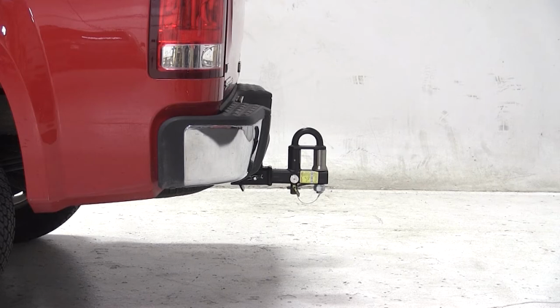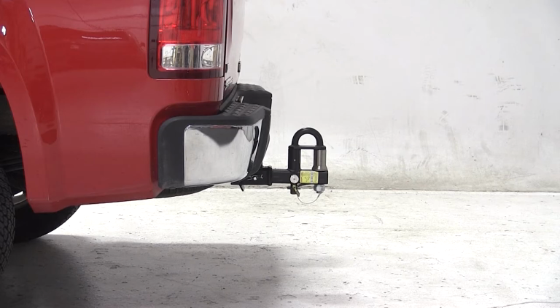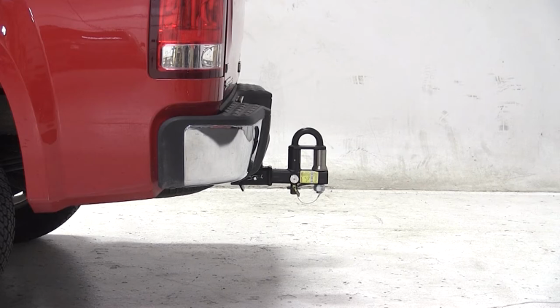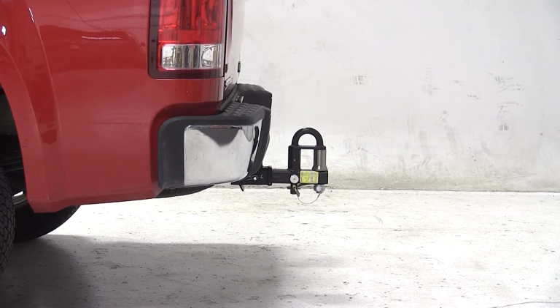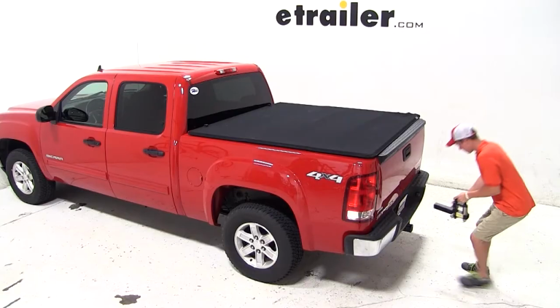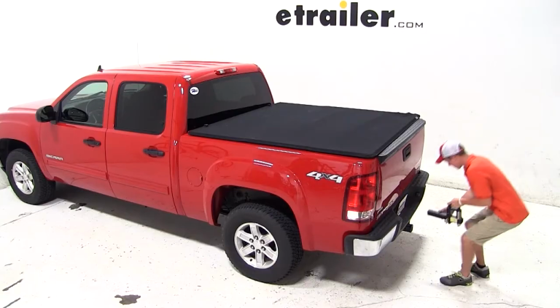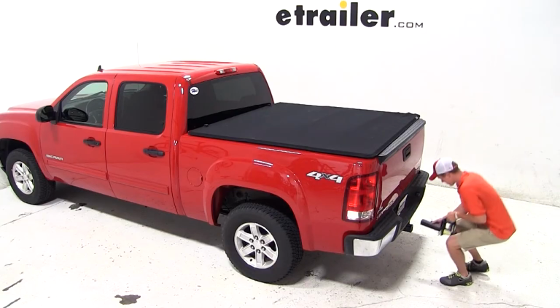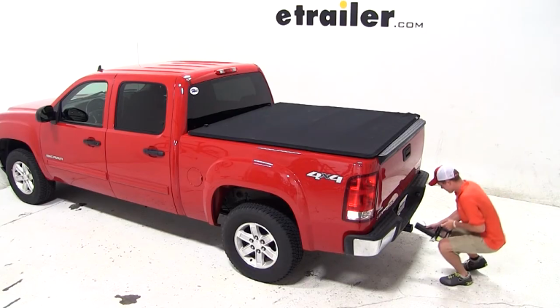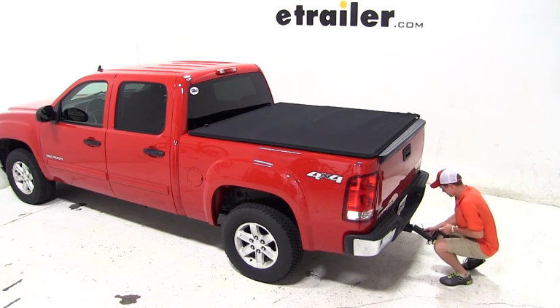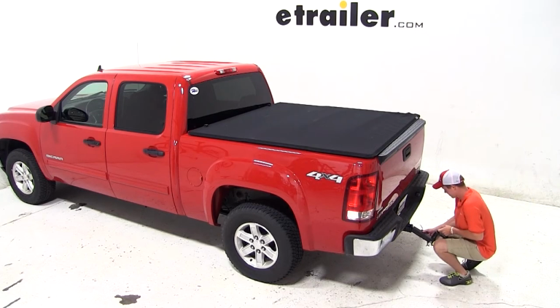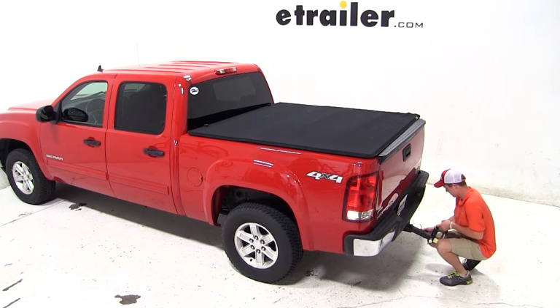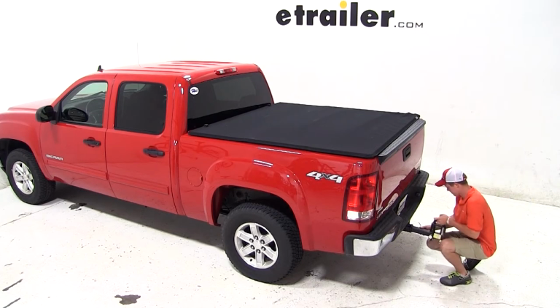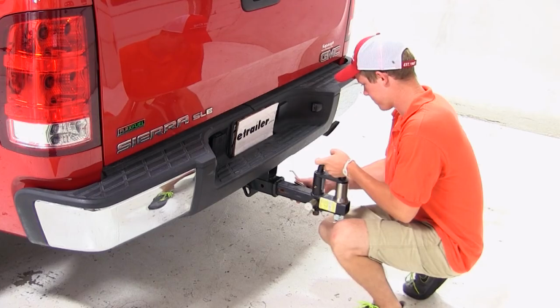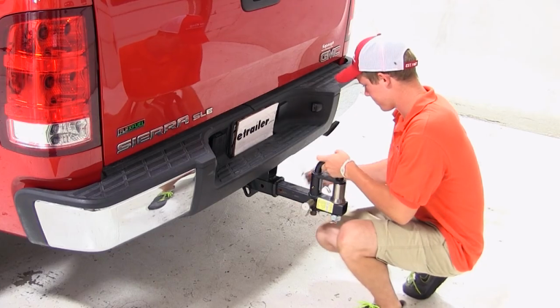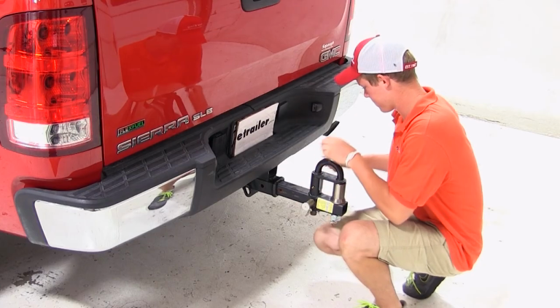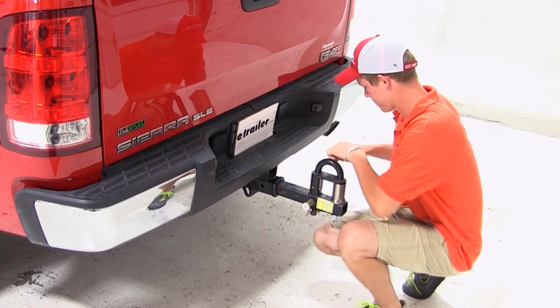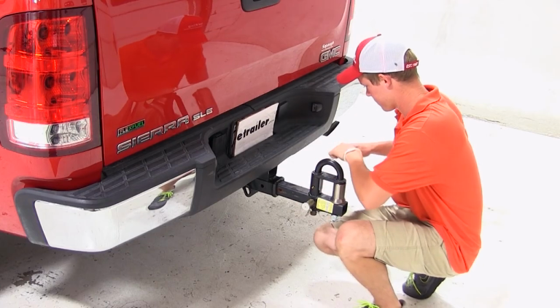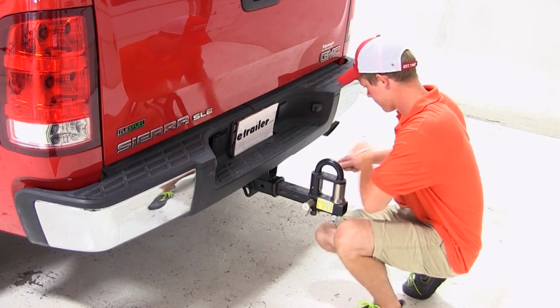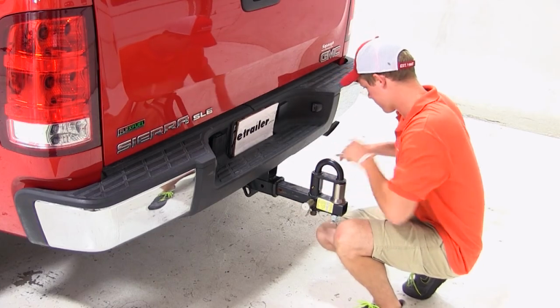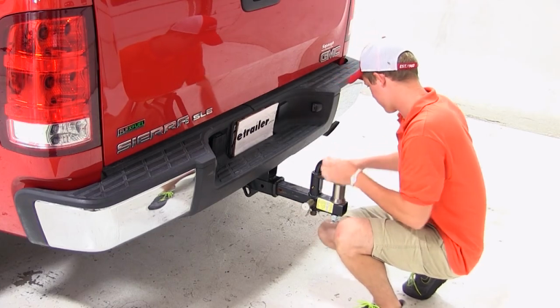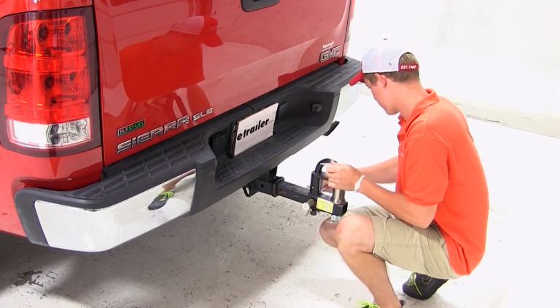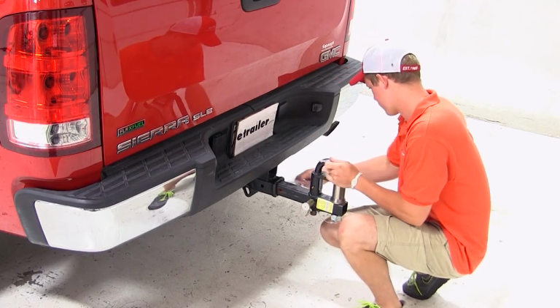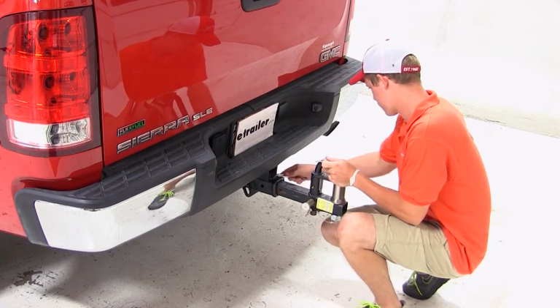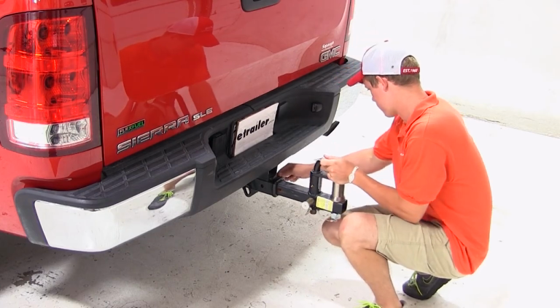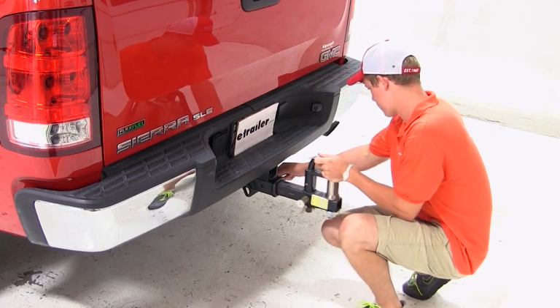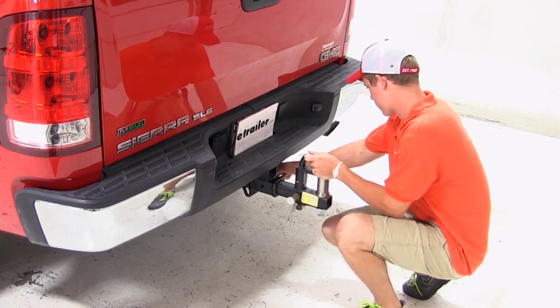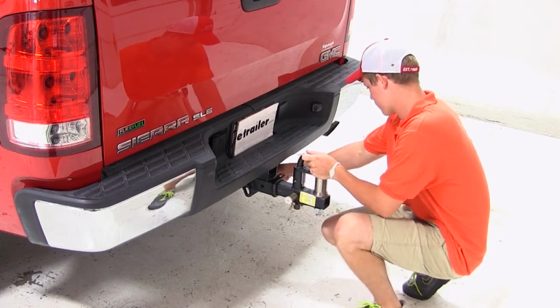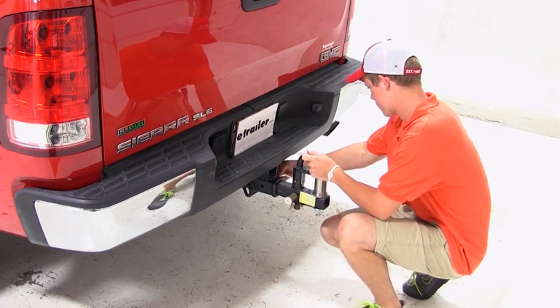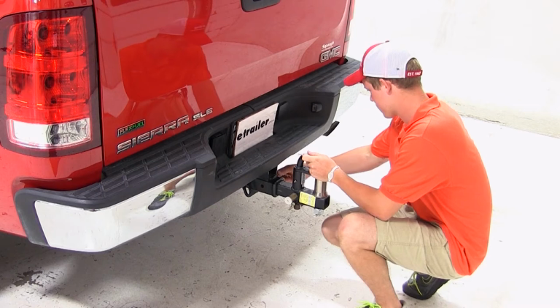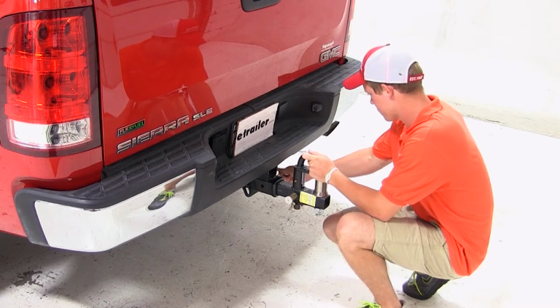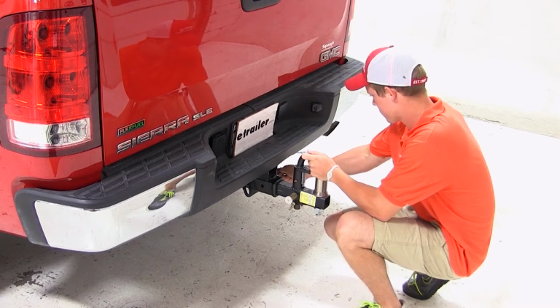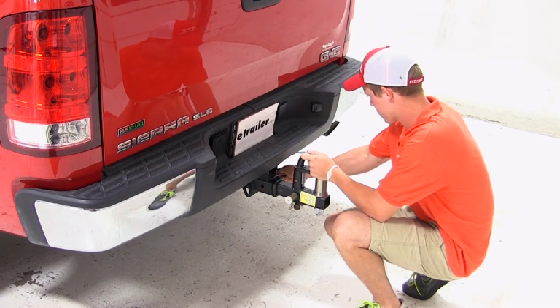We'll begin our test fit by sliding the shank of the ball mount into the opening of the hitch and securing it with the pin and clip.